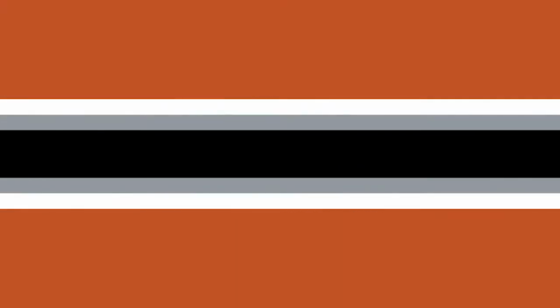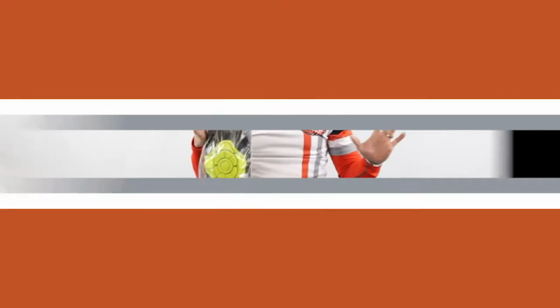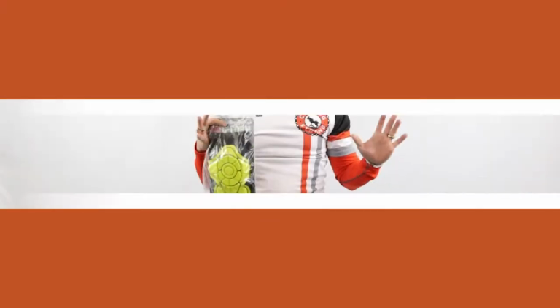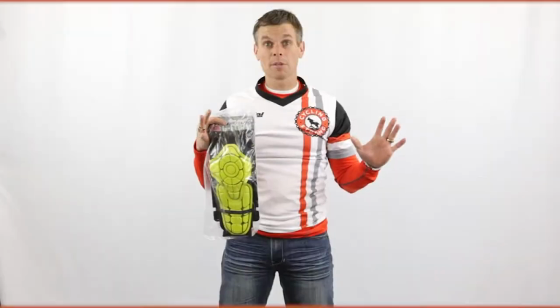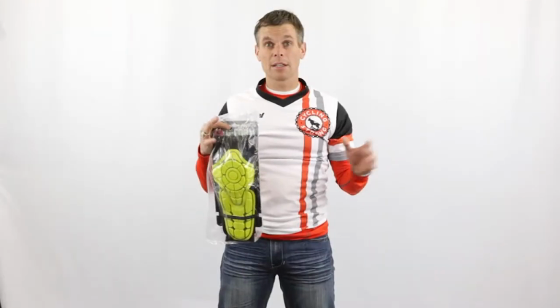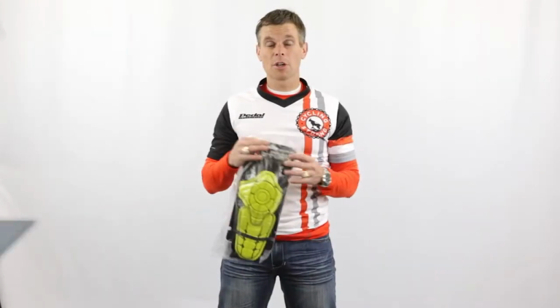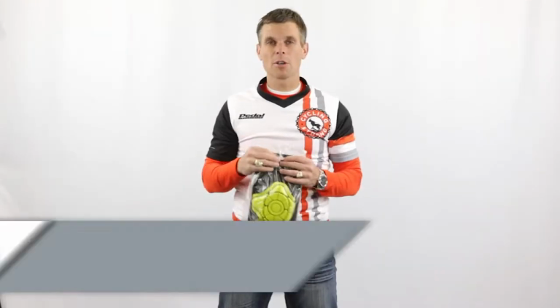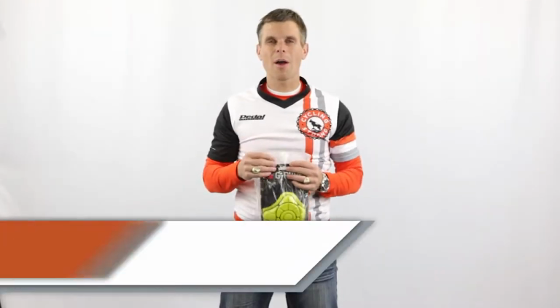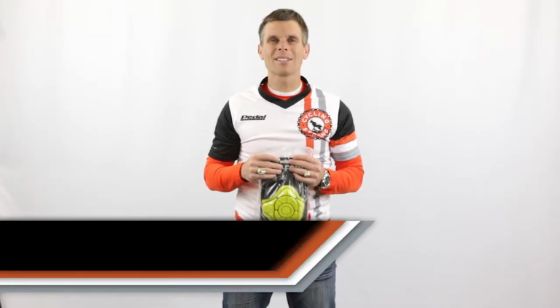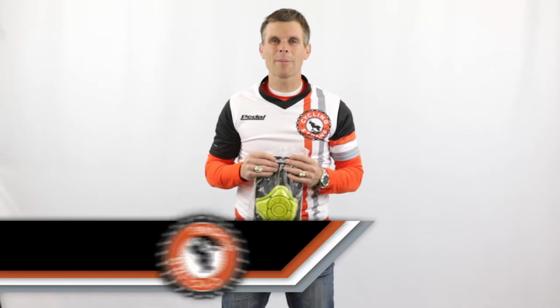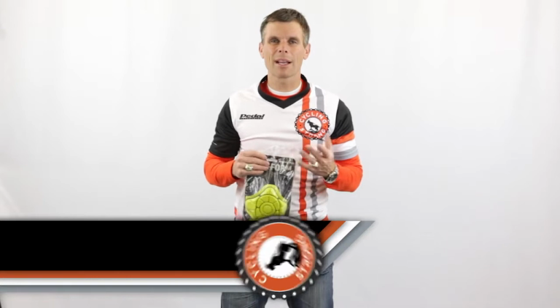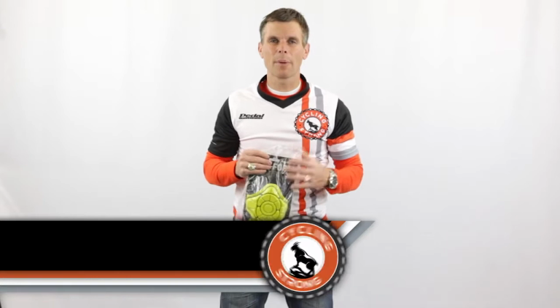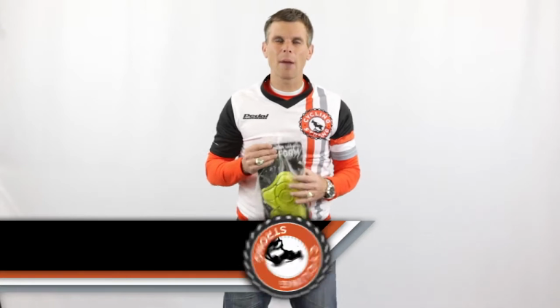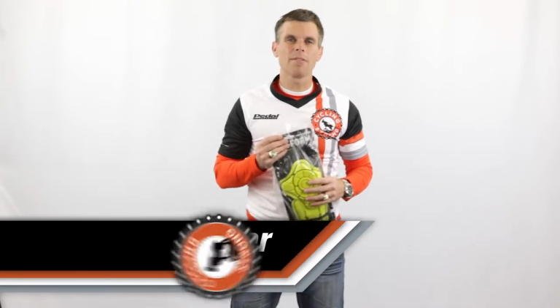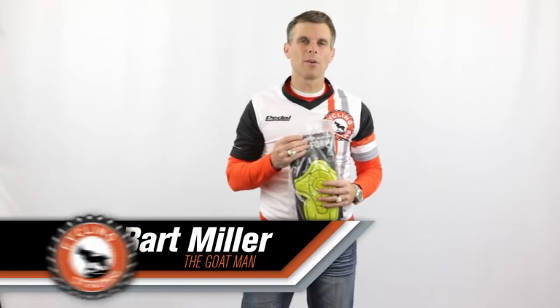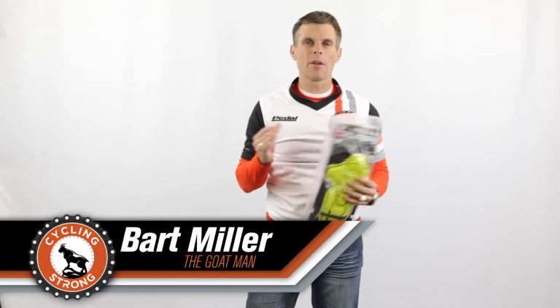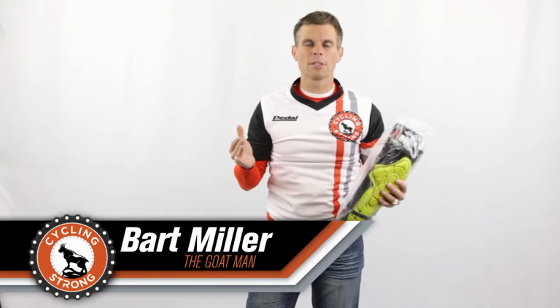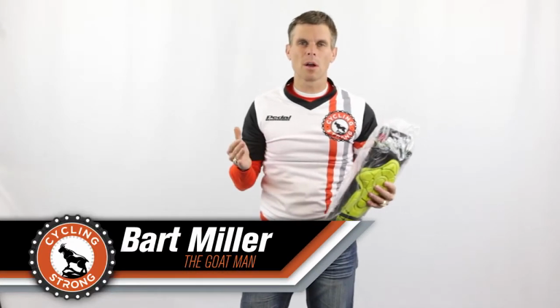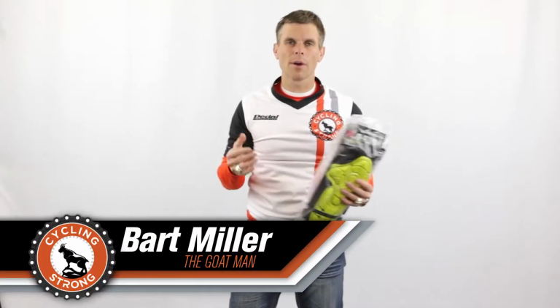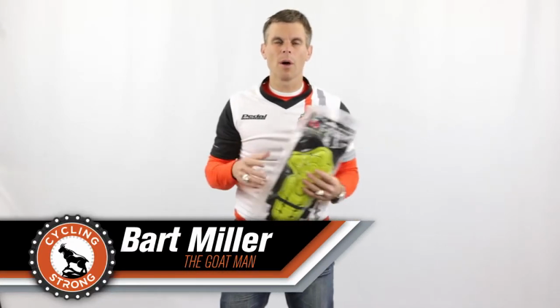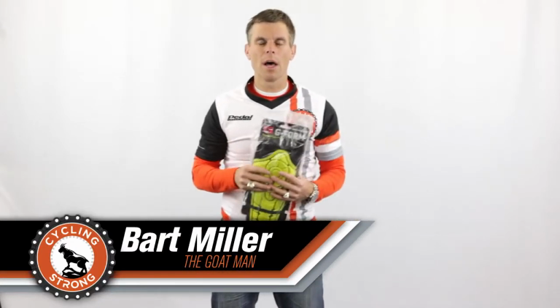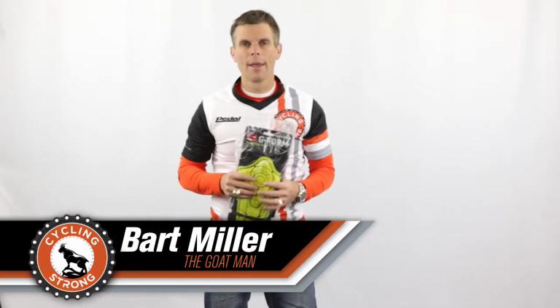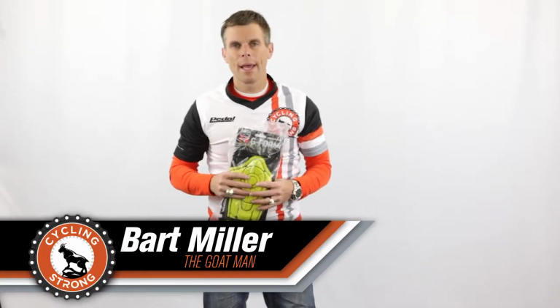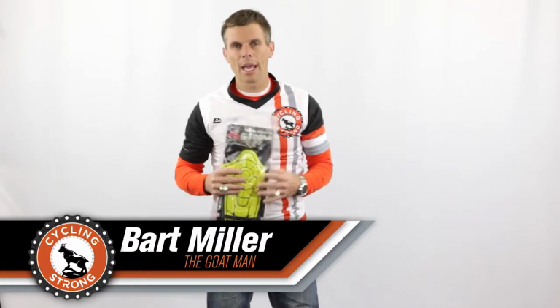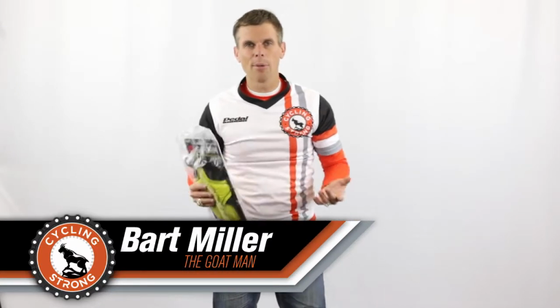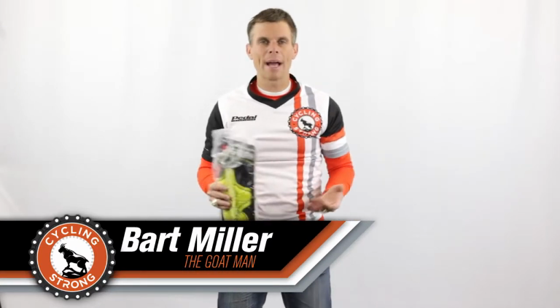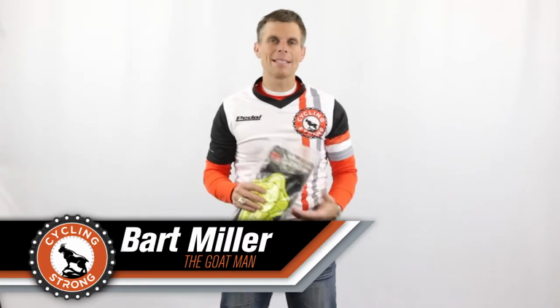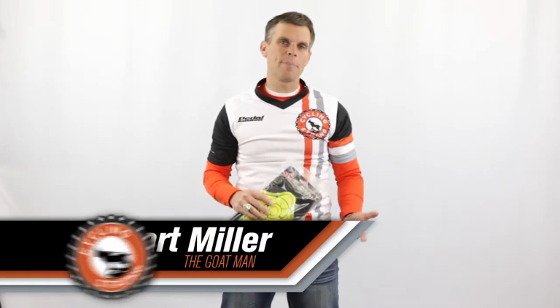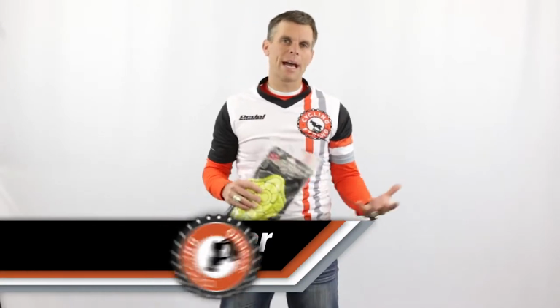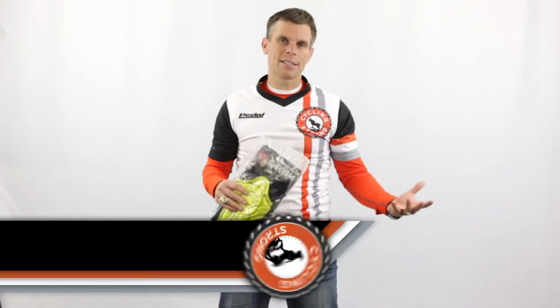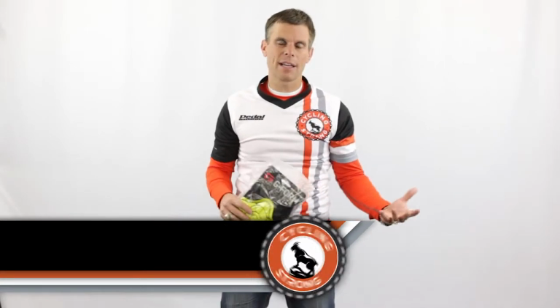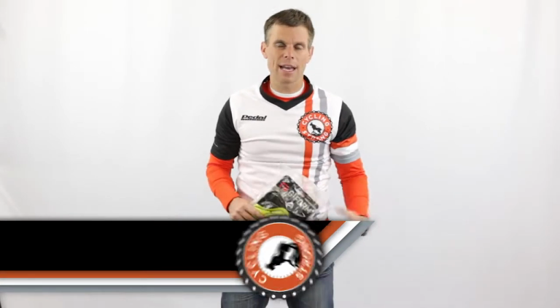Hey, Bart Miller here with Cycling Strong. So I want to talk about a company. I put a video out not too long ago on elbow pads, knee pads, stuff like that.